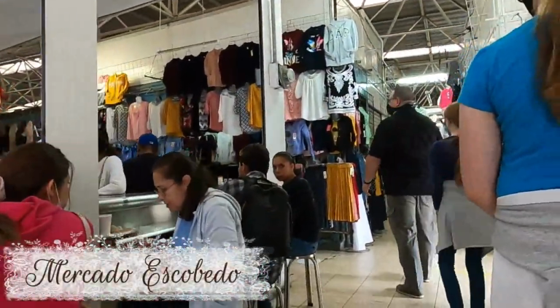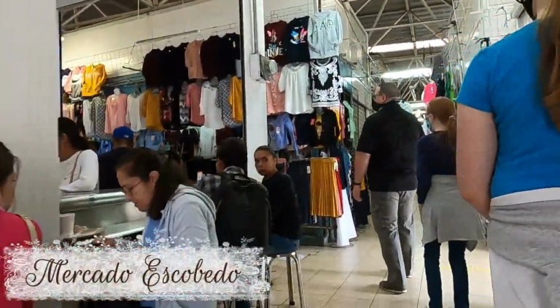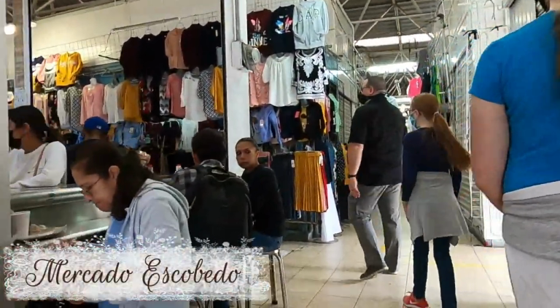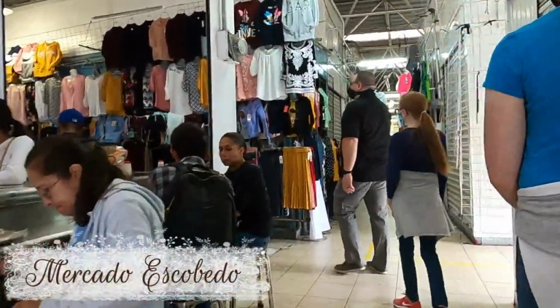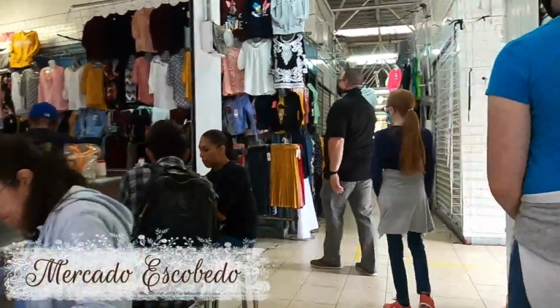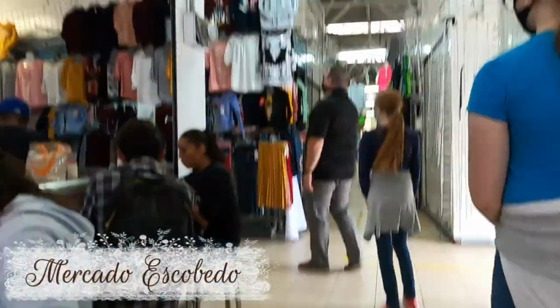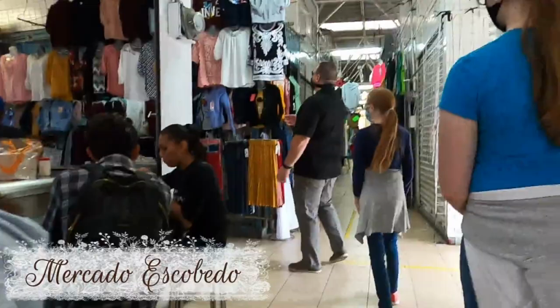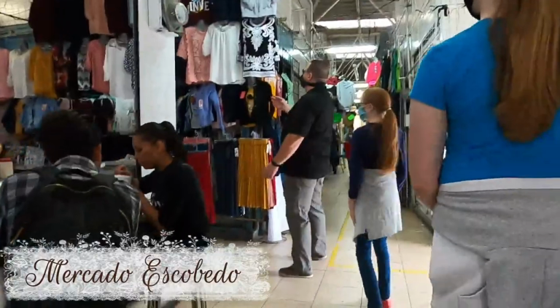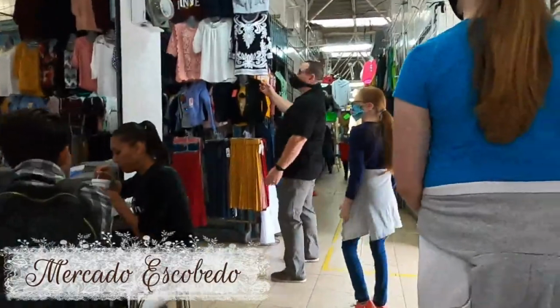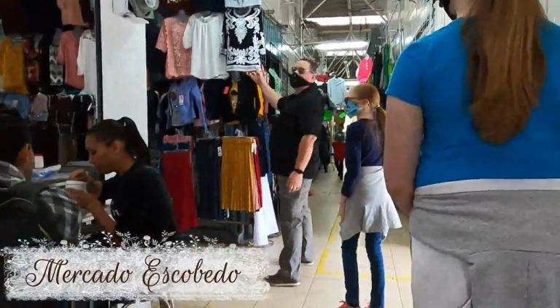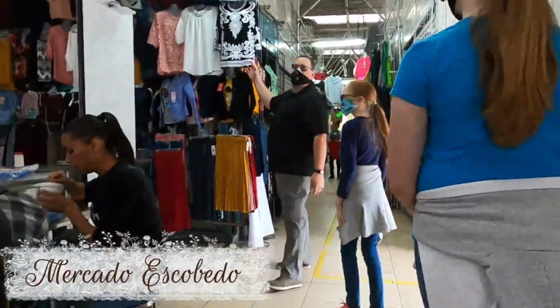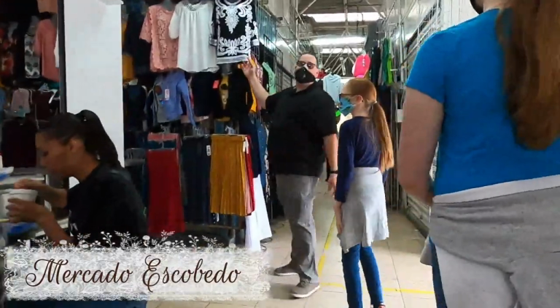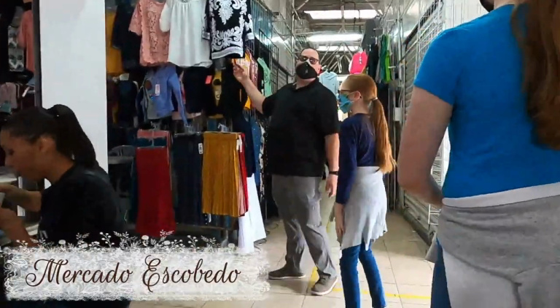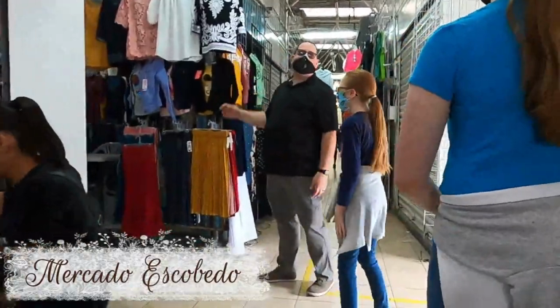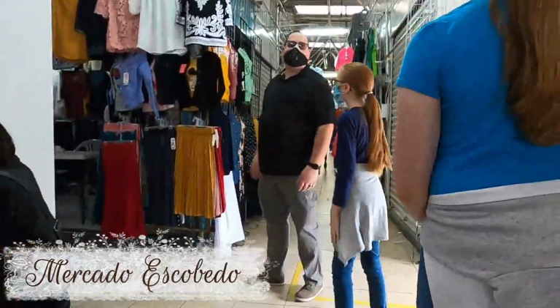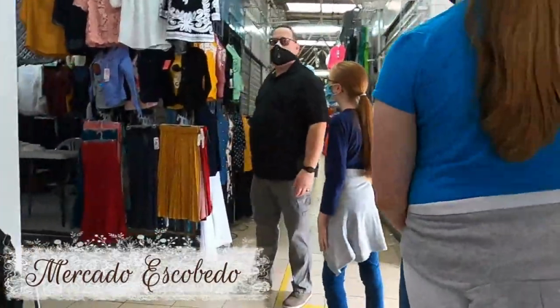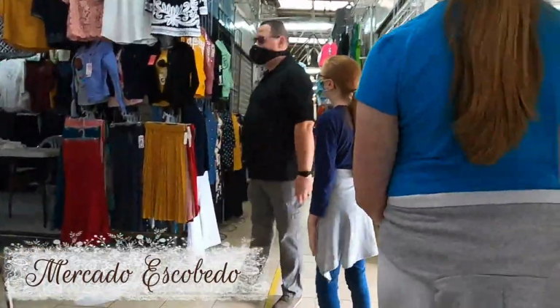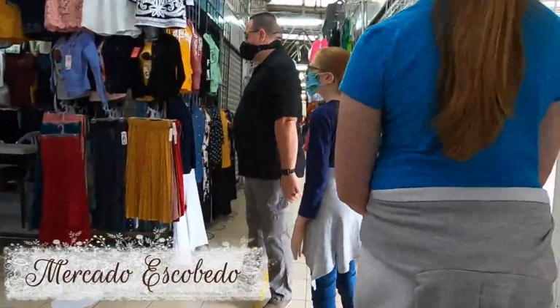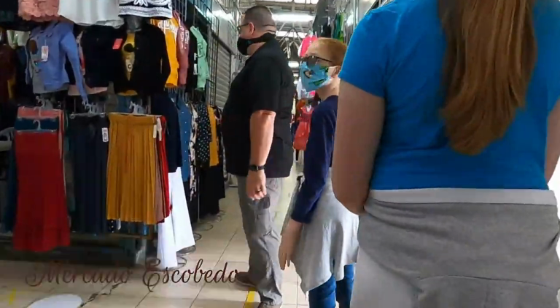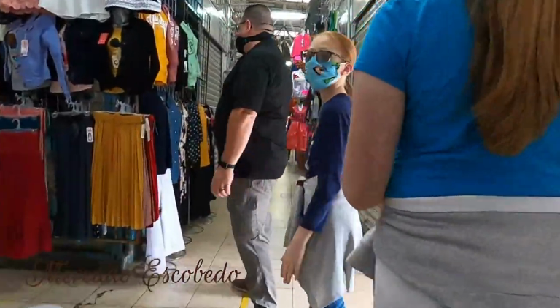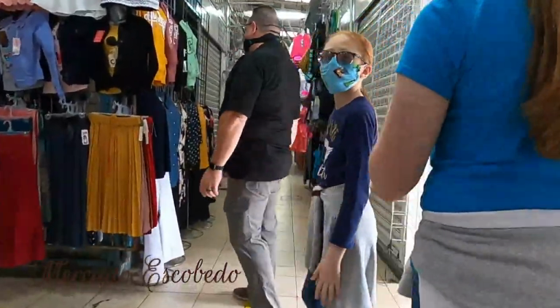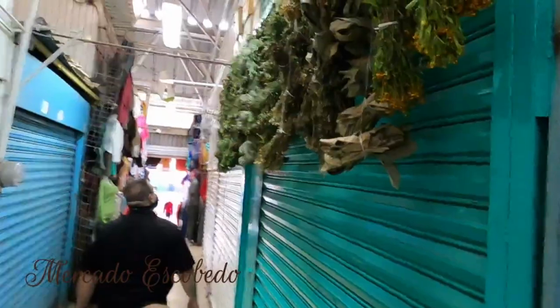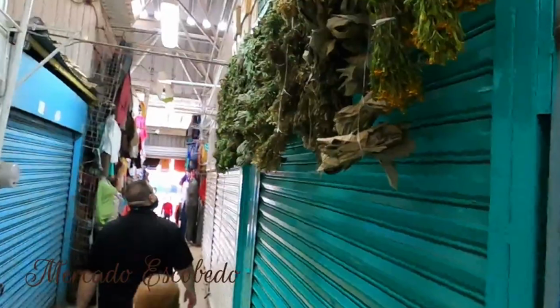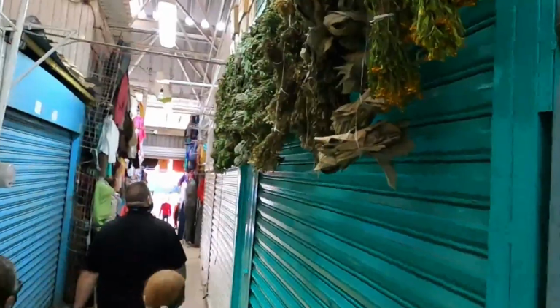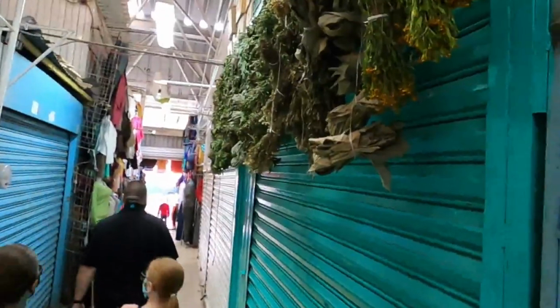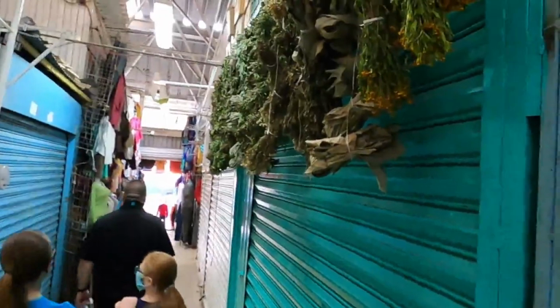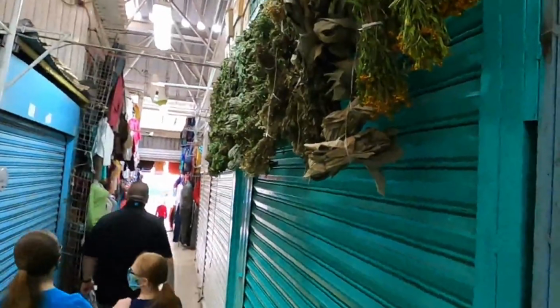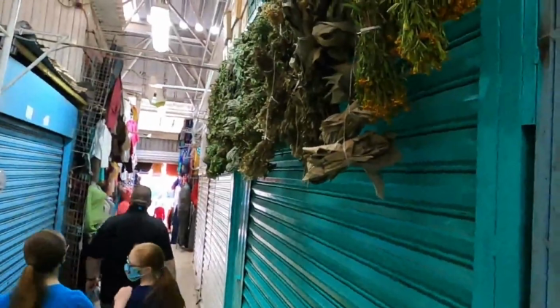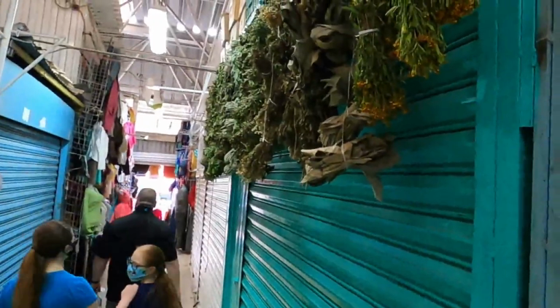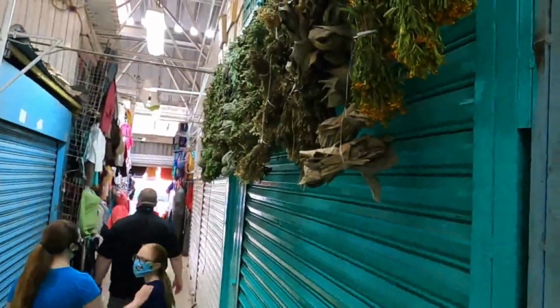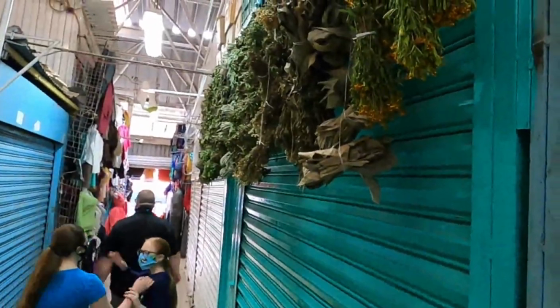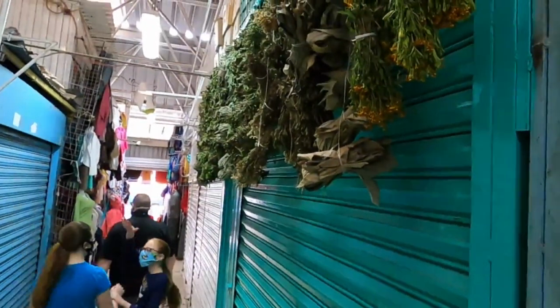There is plenty for shoppers in Querétaro — we got some things in Escobedo Market.